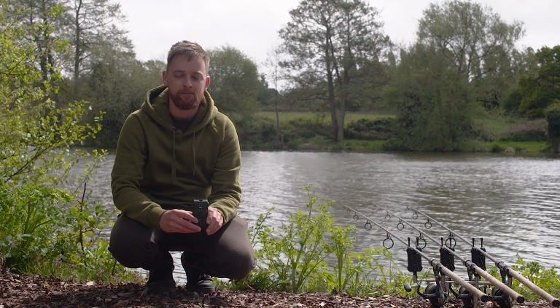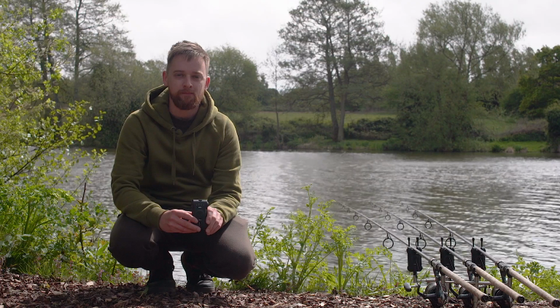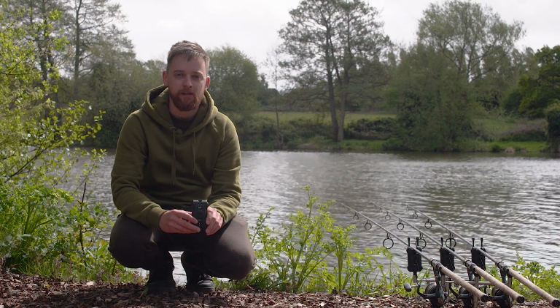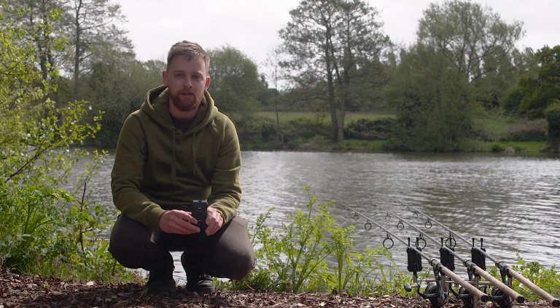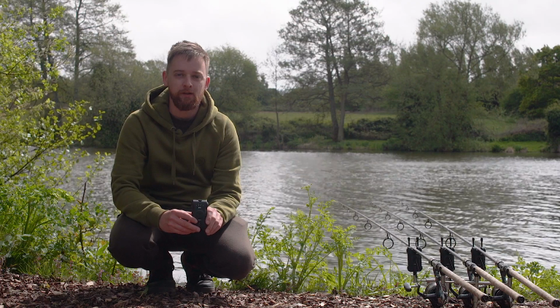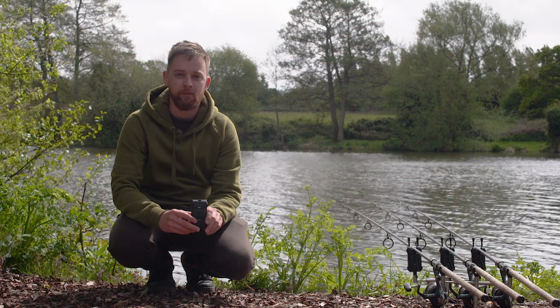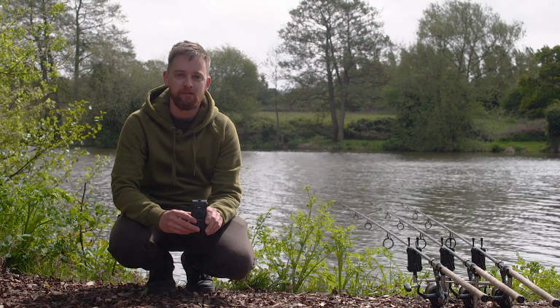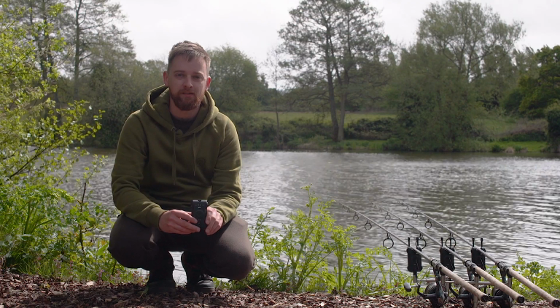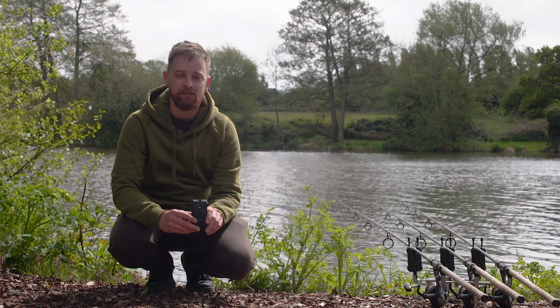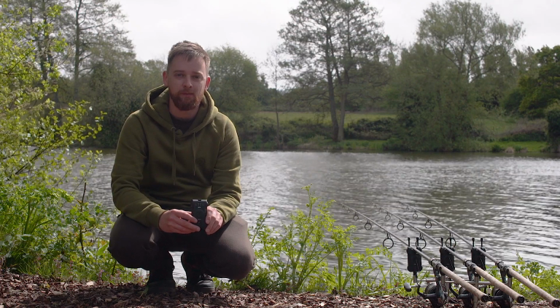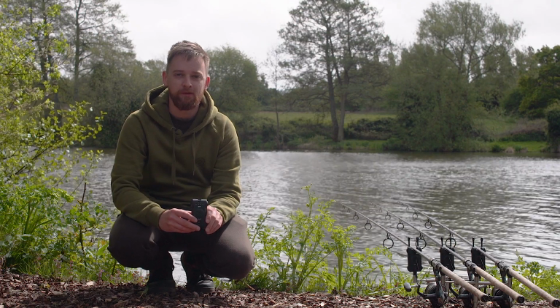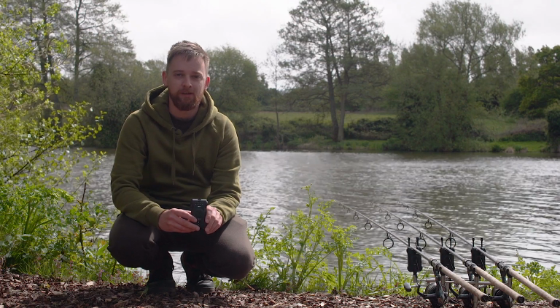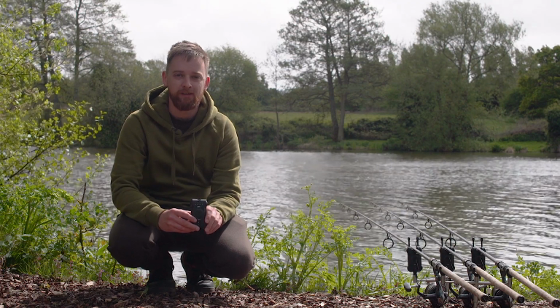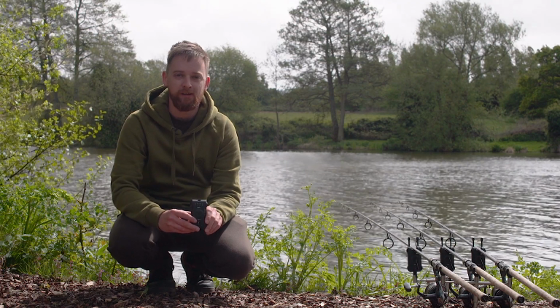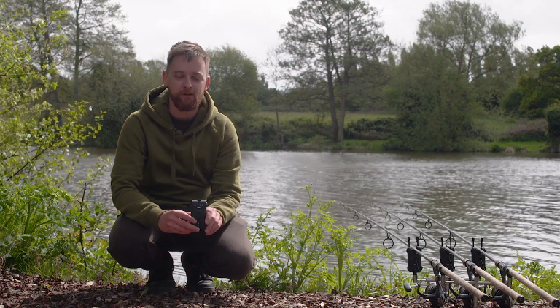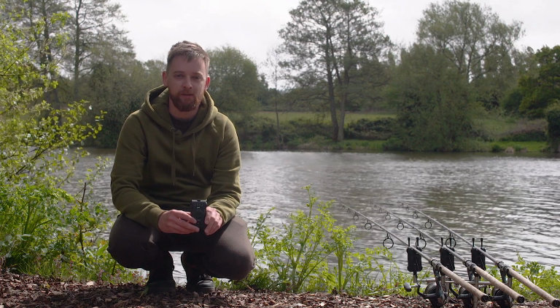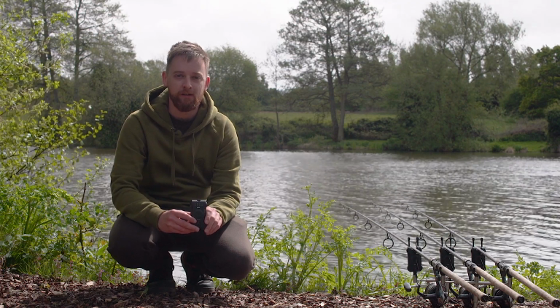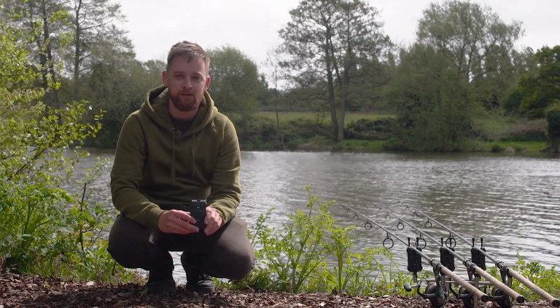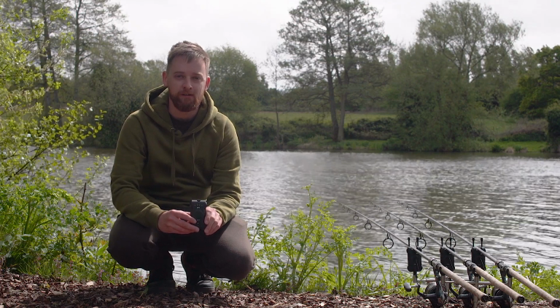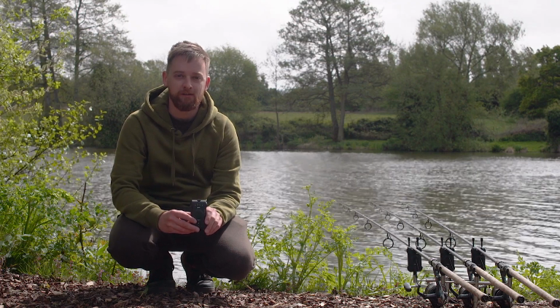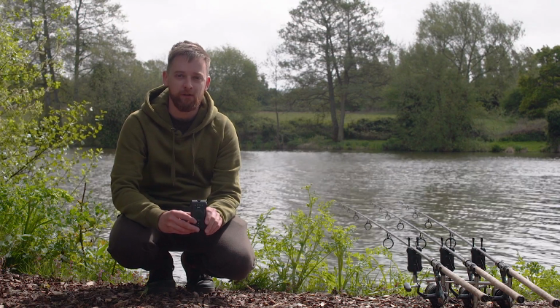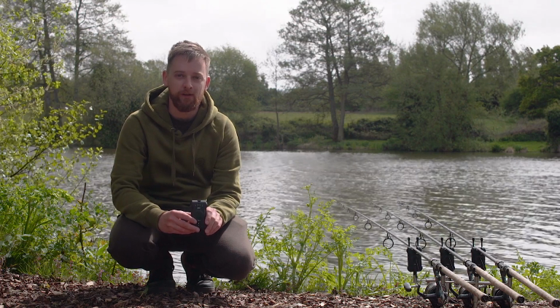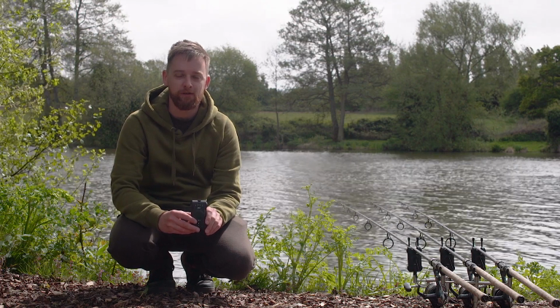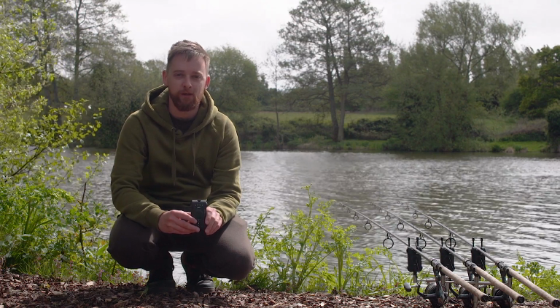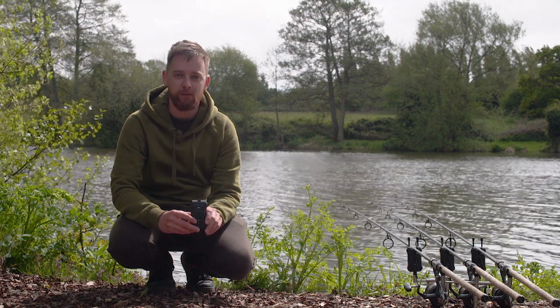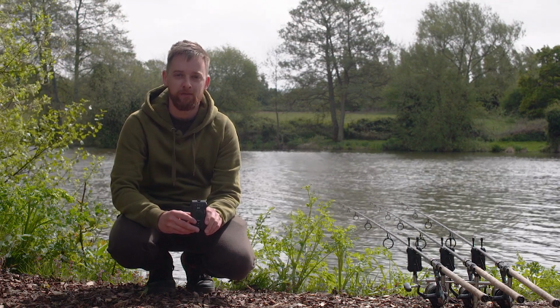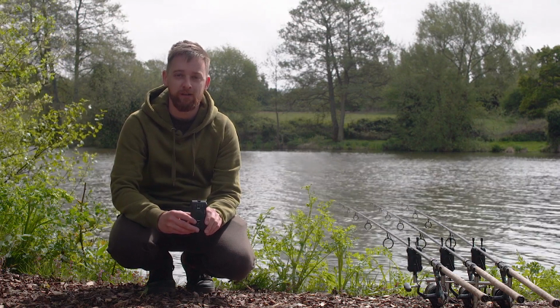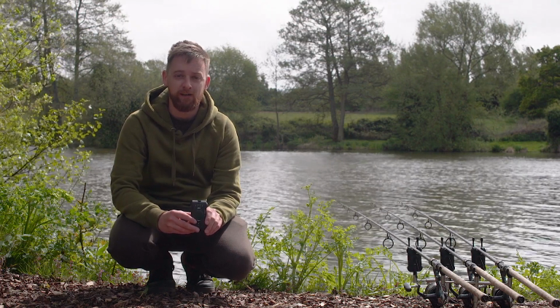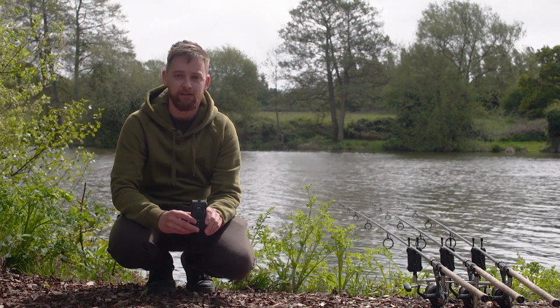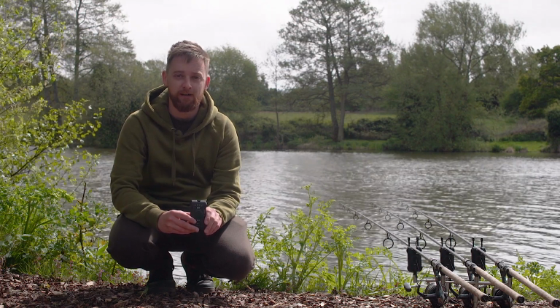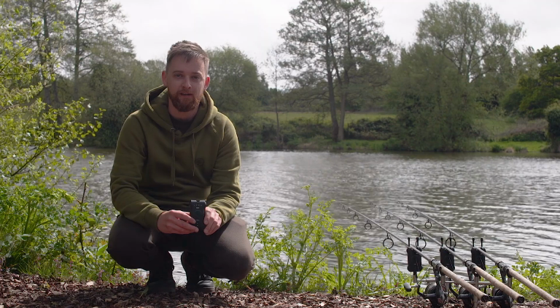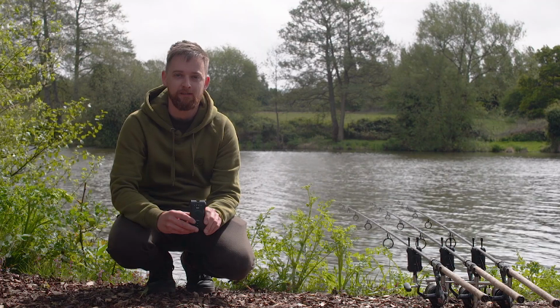Hello Carpologists, I'm Luke and today we're going to be looking at Sonic's new range of alarms, the SKX.